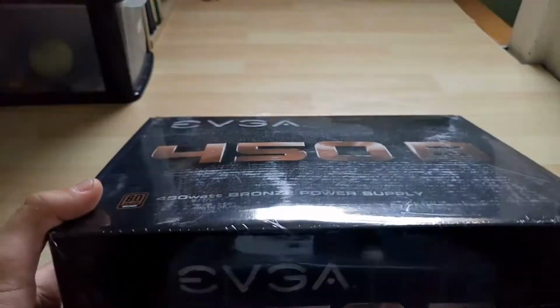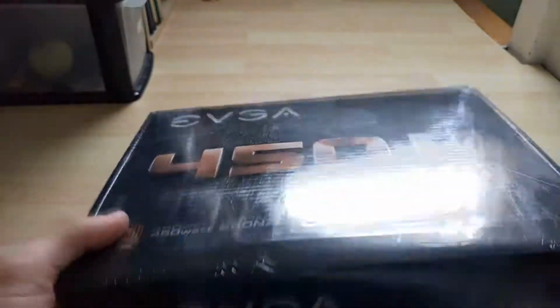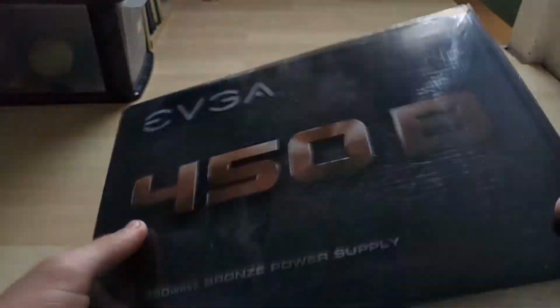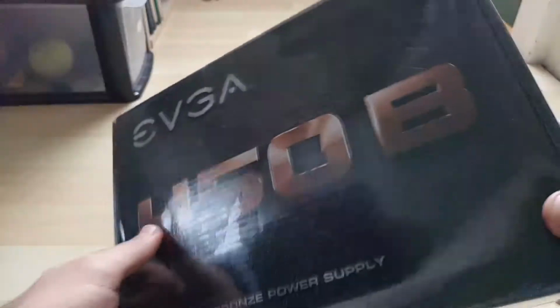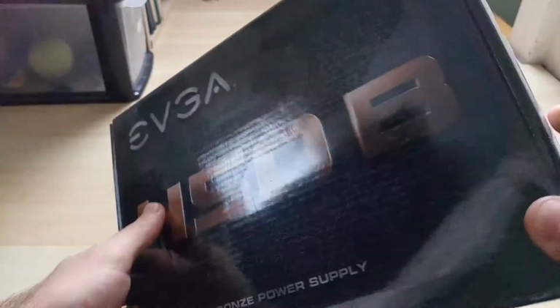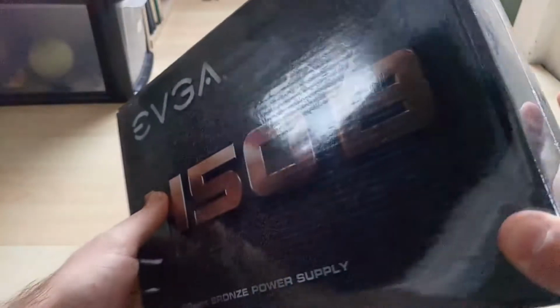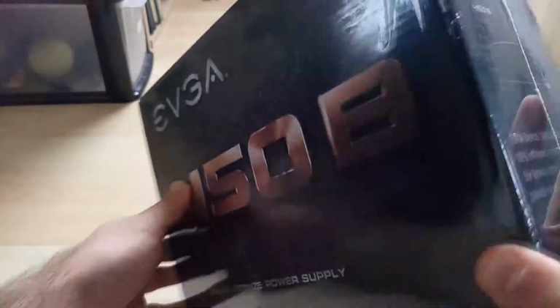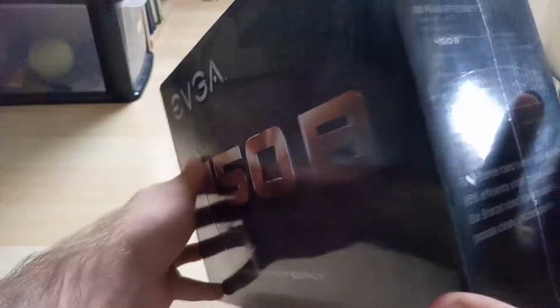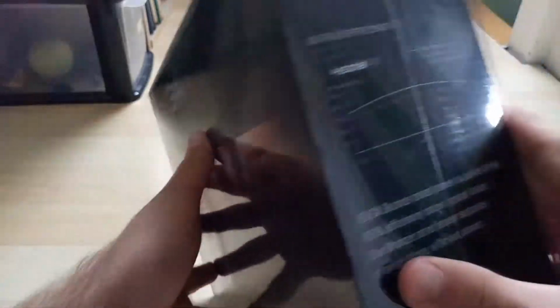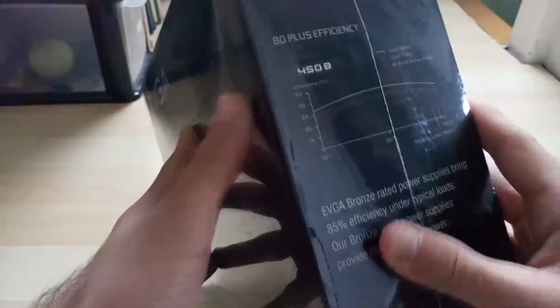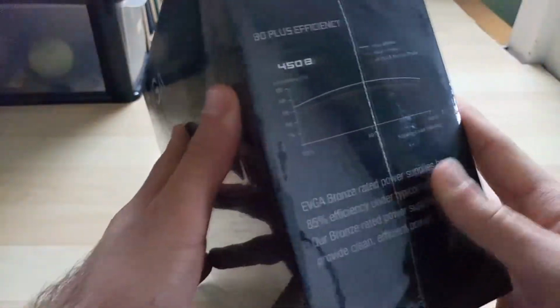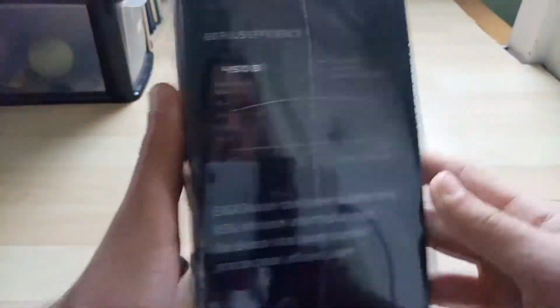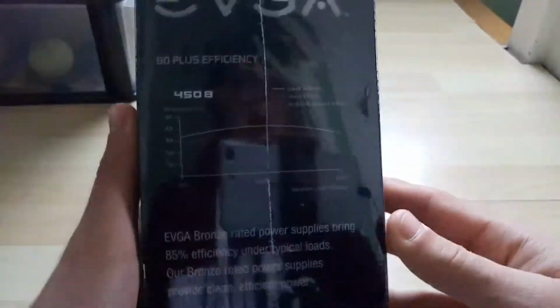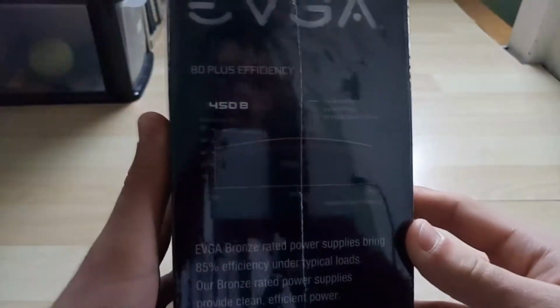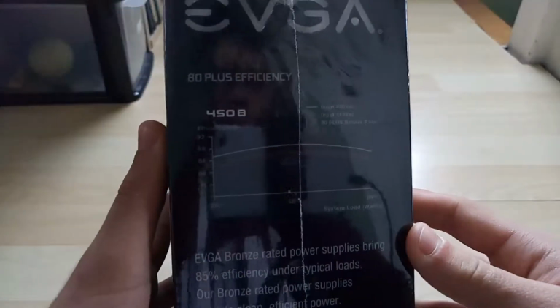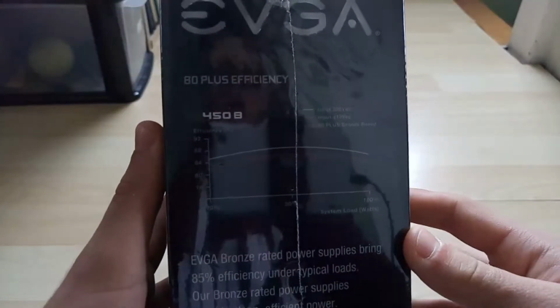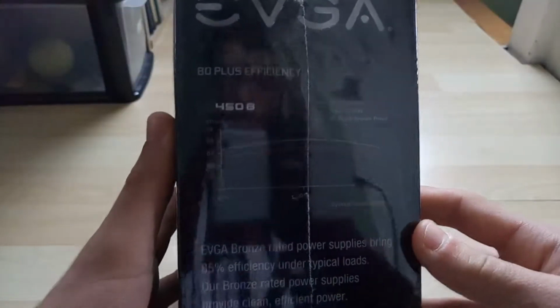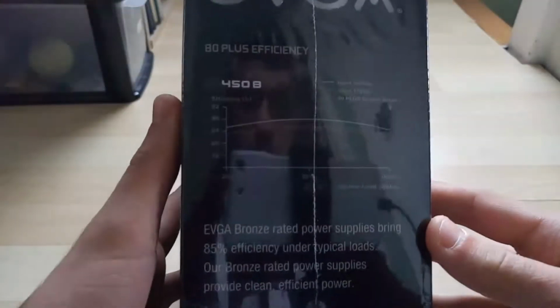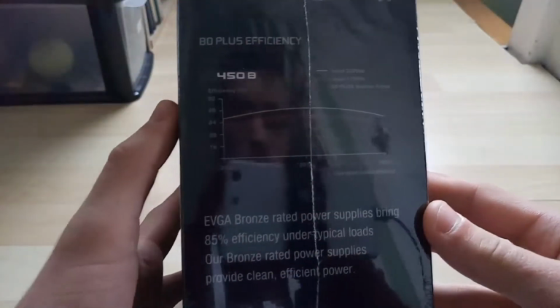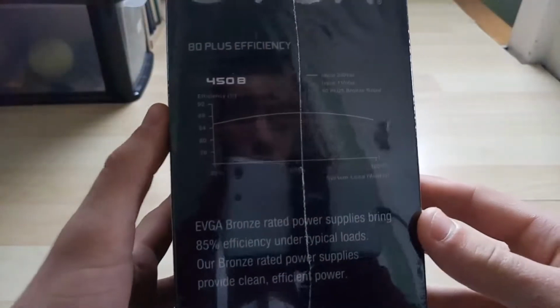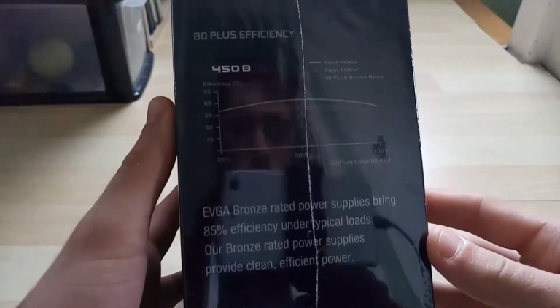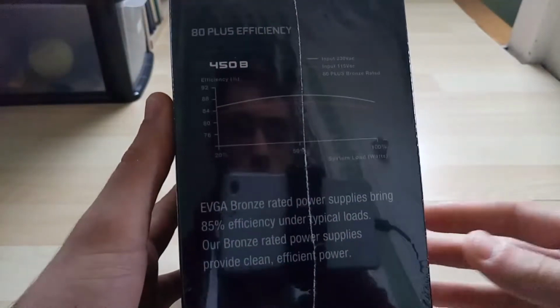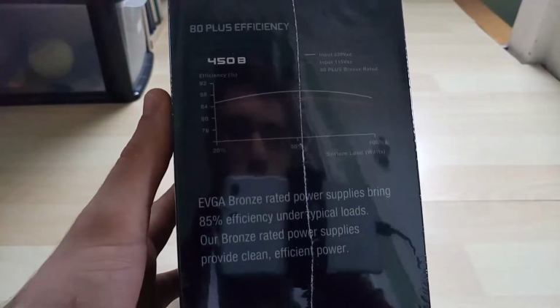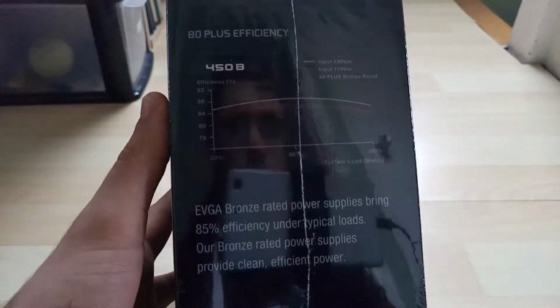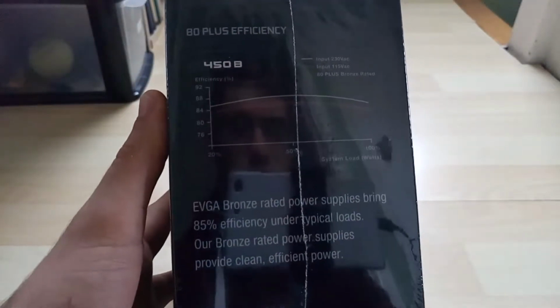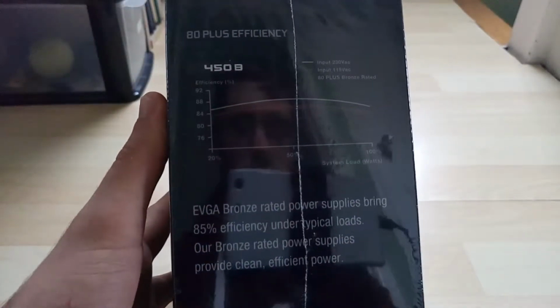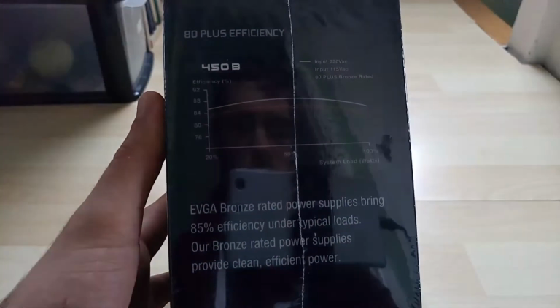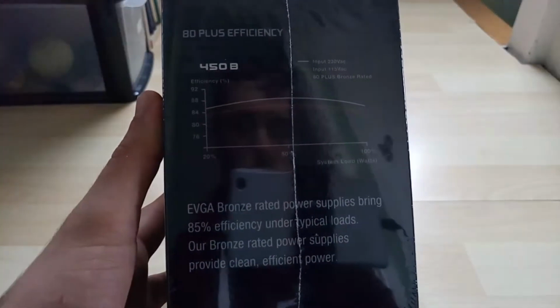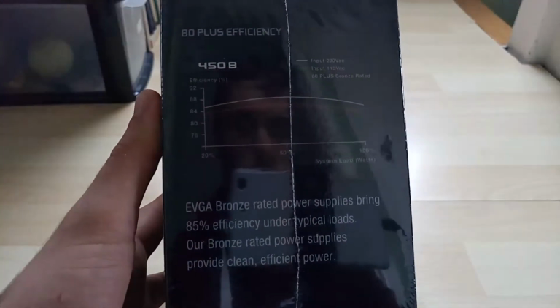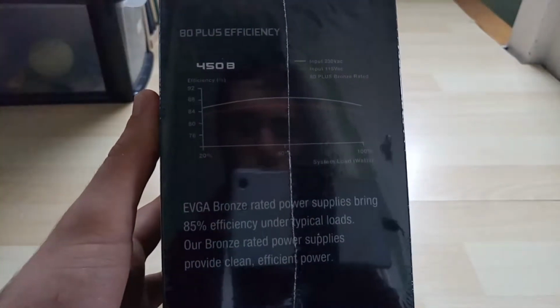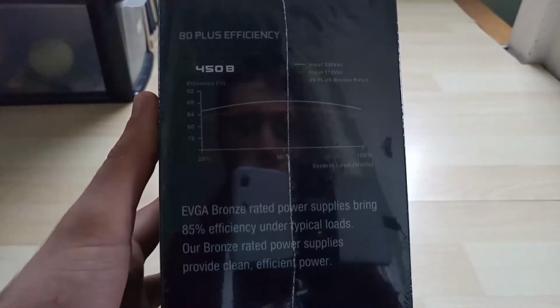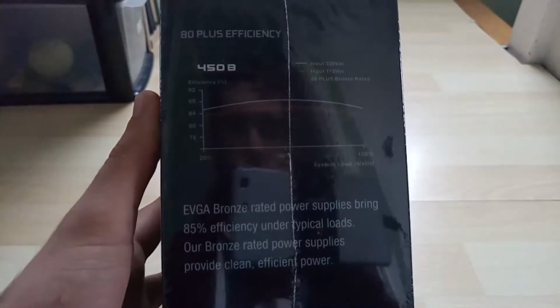I'm just going to show you the writings on the box, which you should expect when buying this.